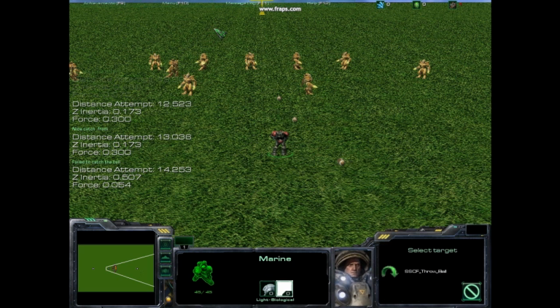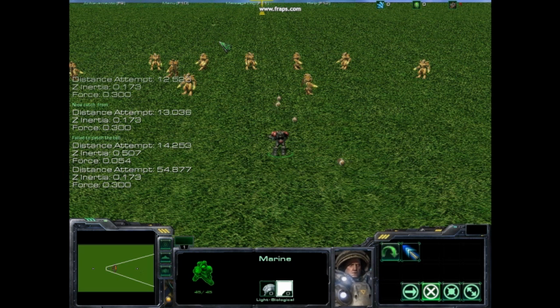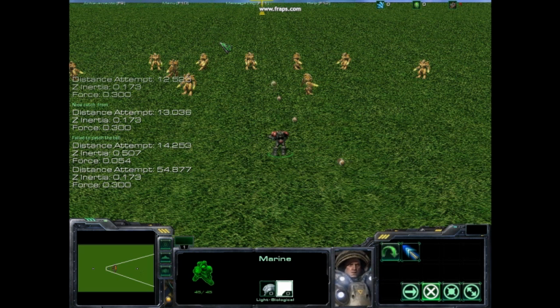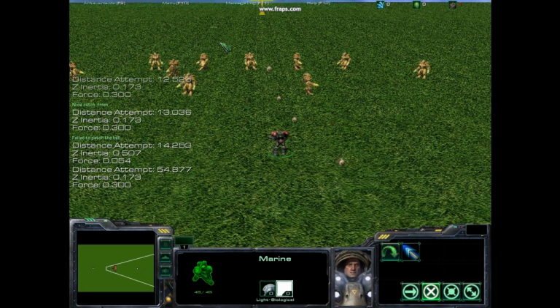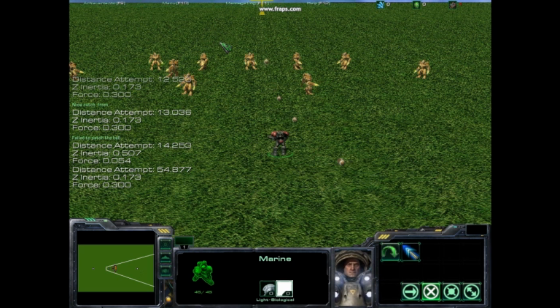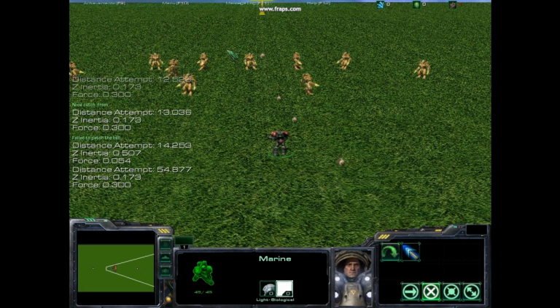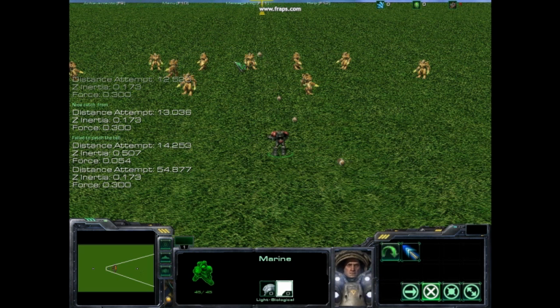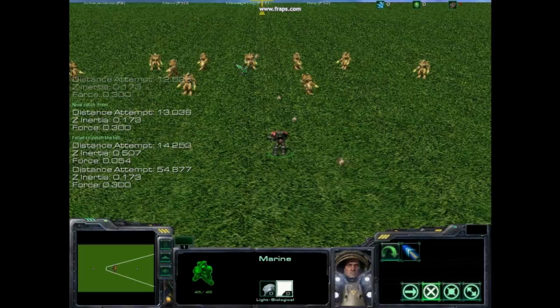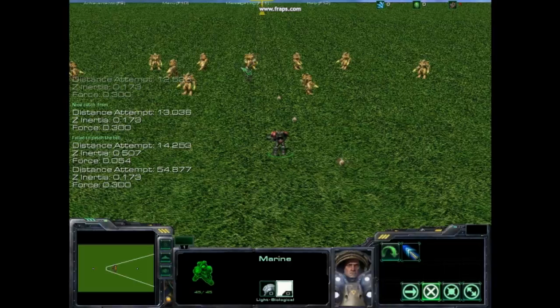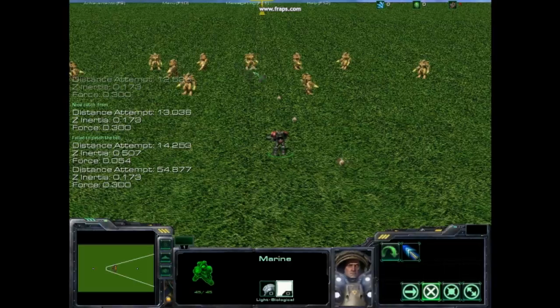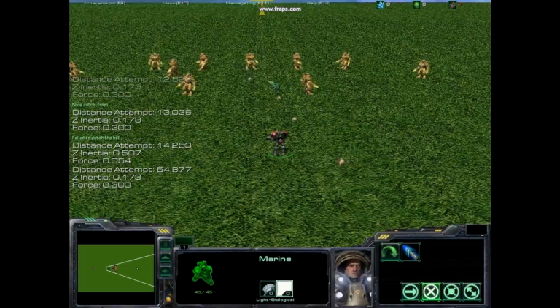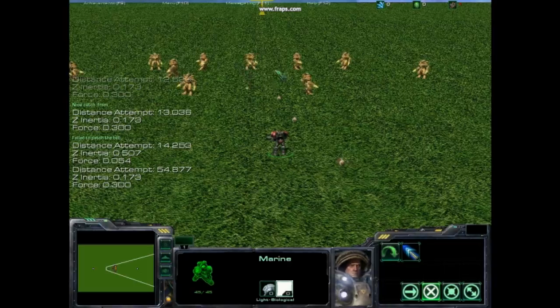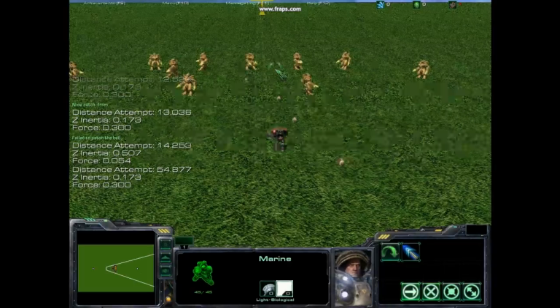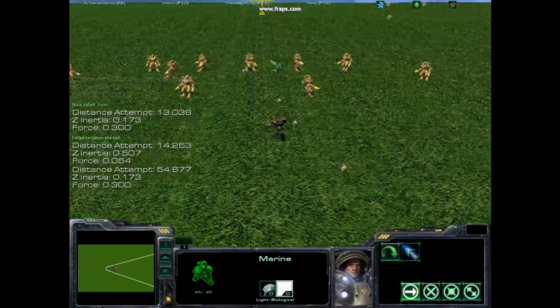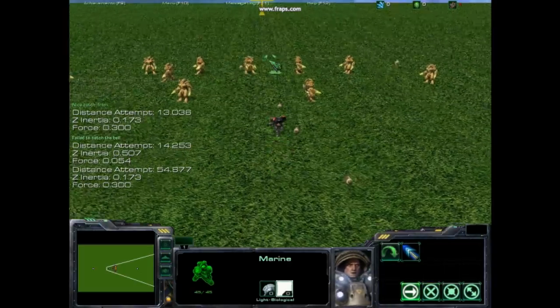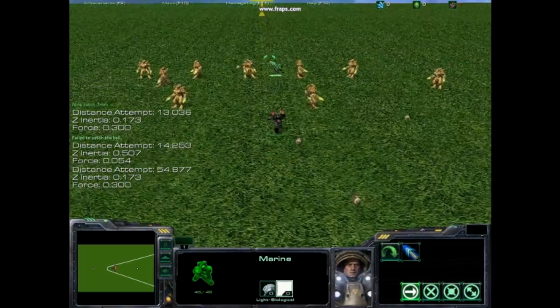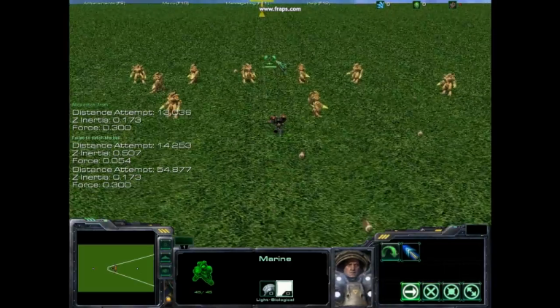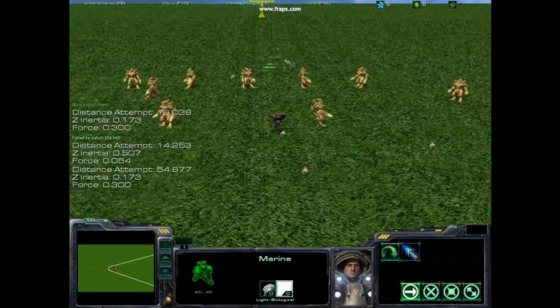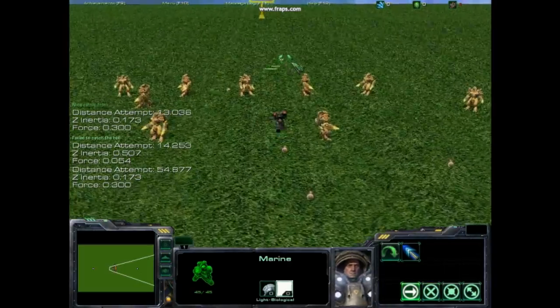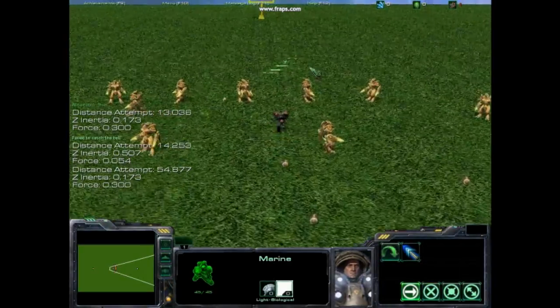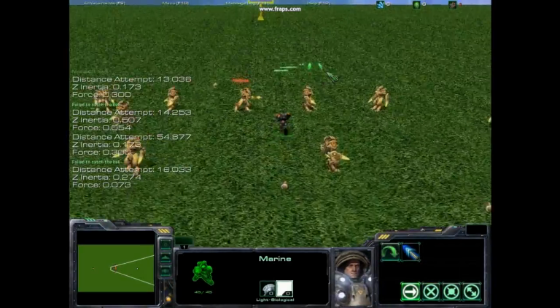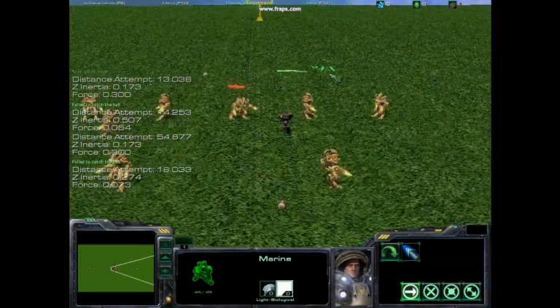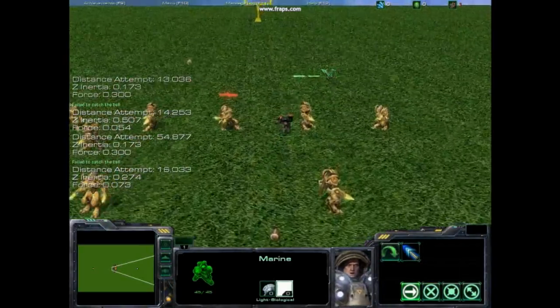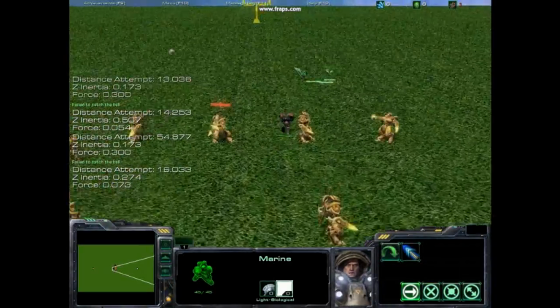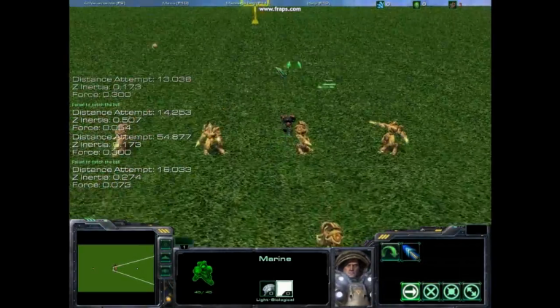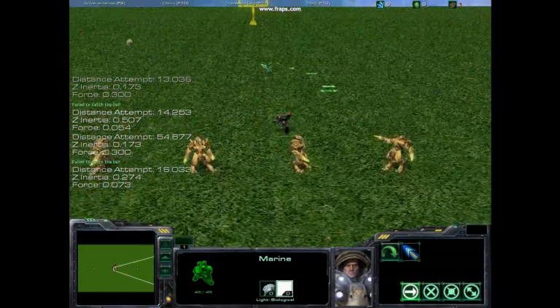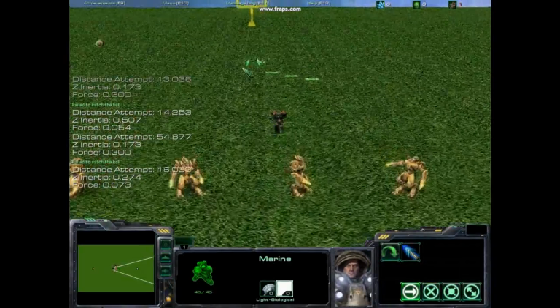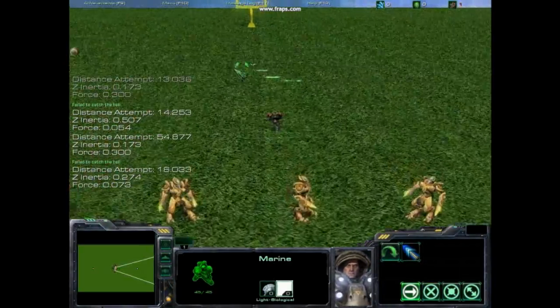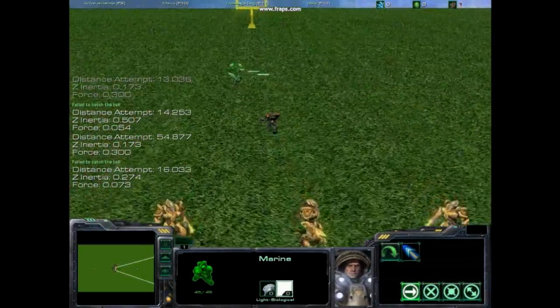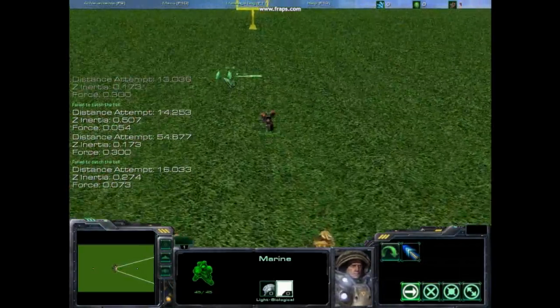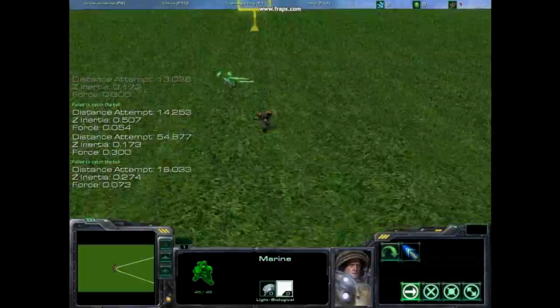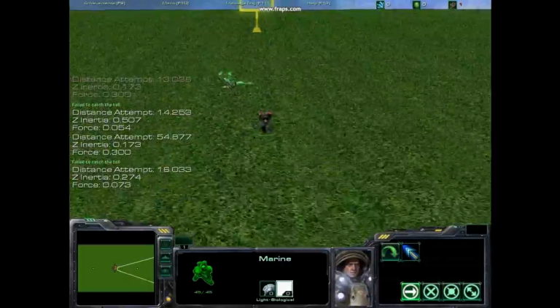You can throw the football pretty much as far as you want. Currently, using the physics engine for this hasn't really been a success.